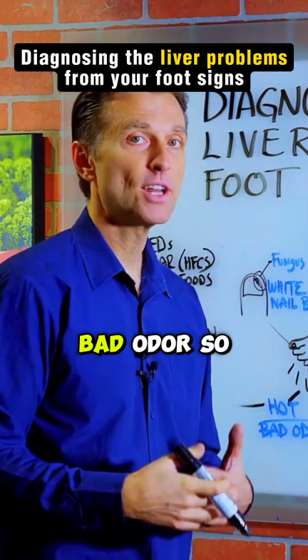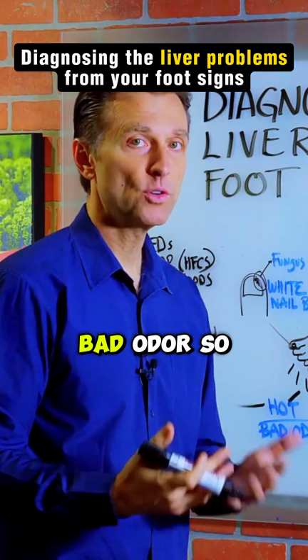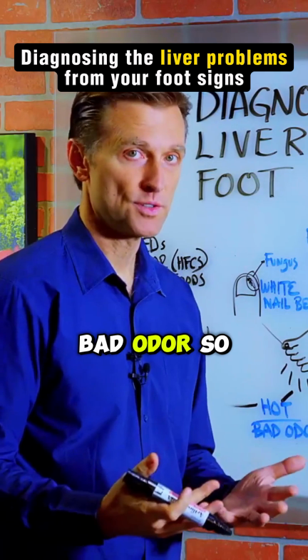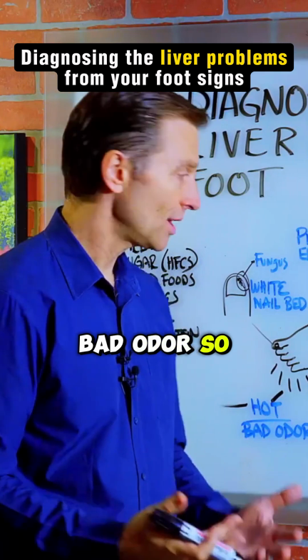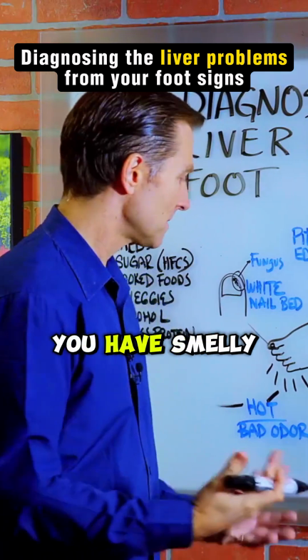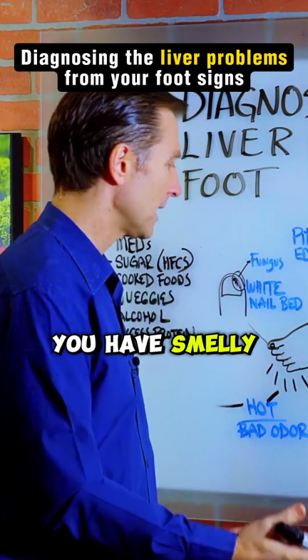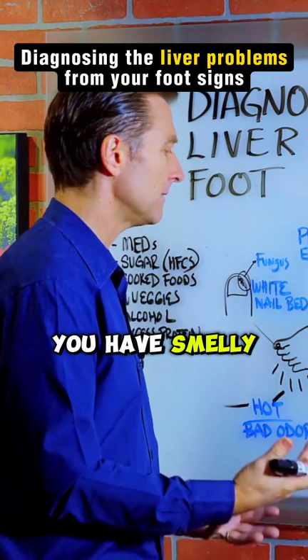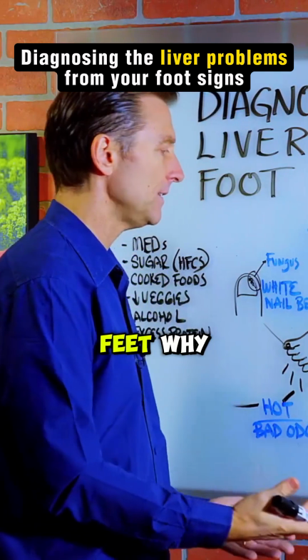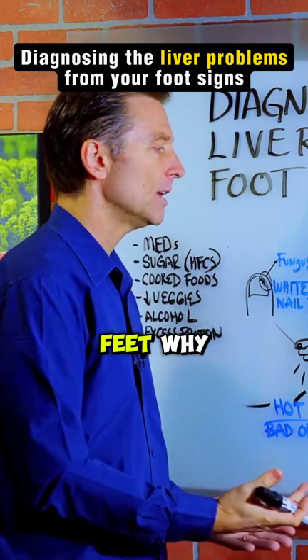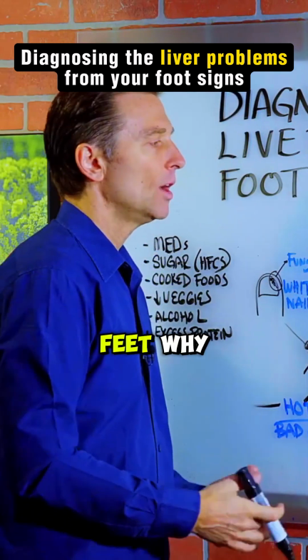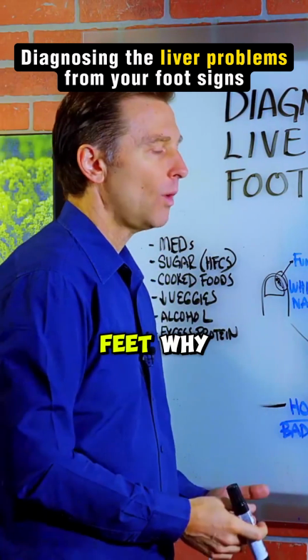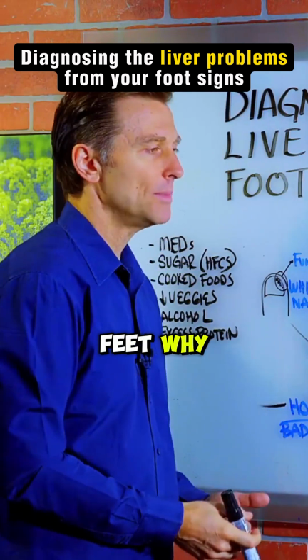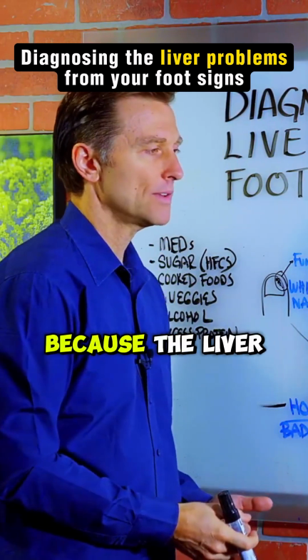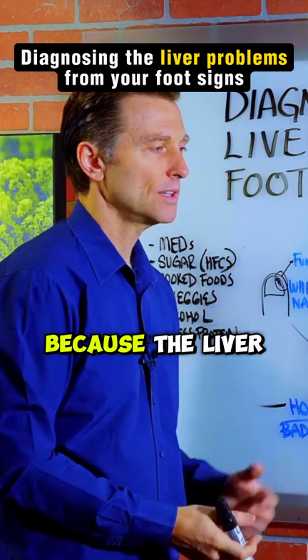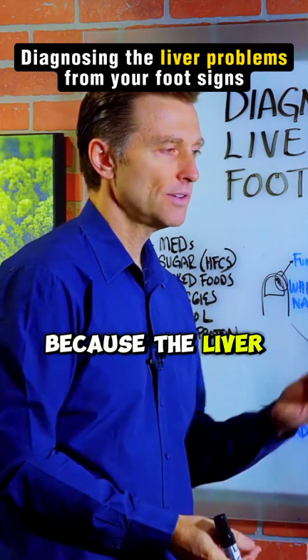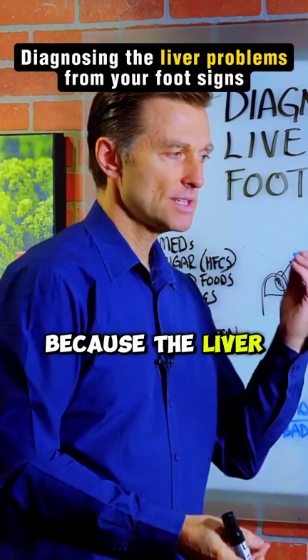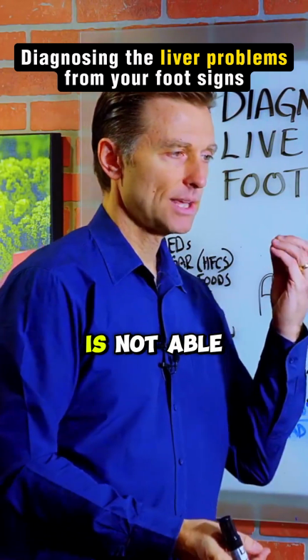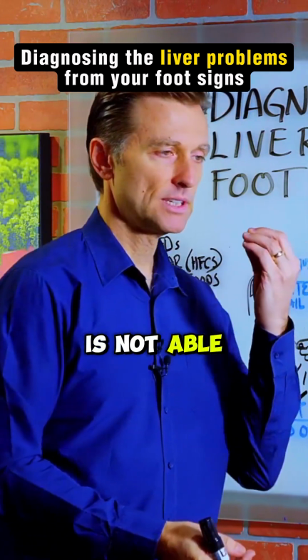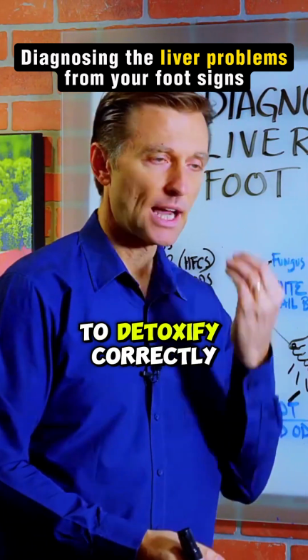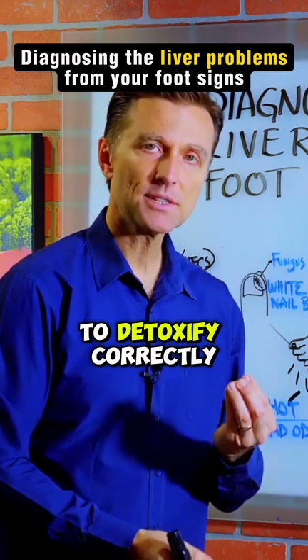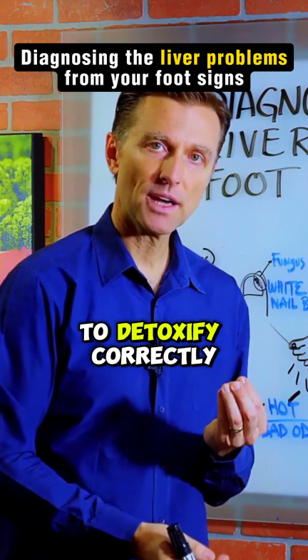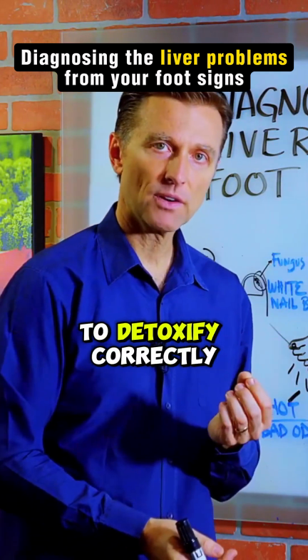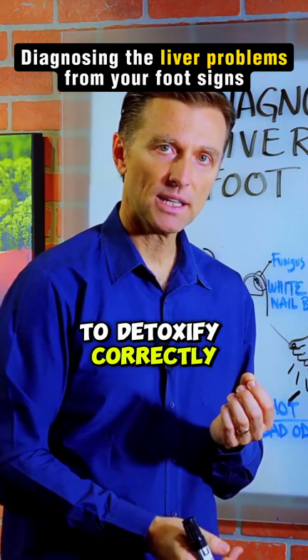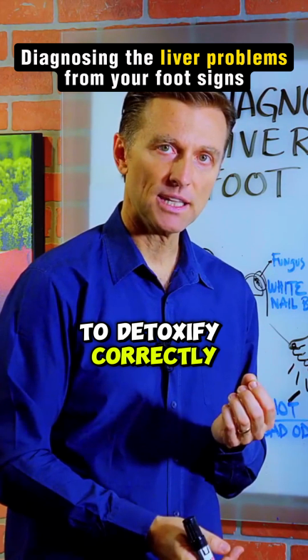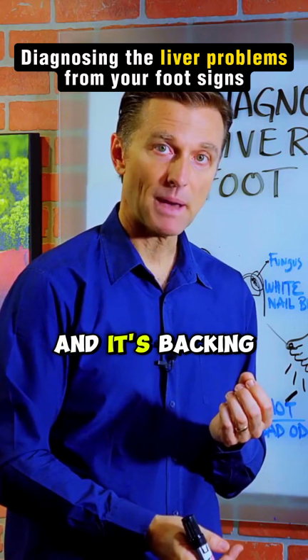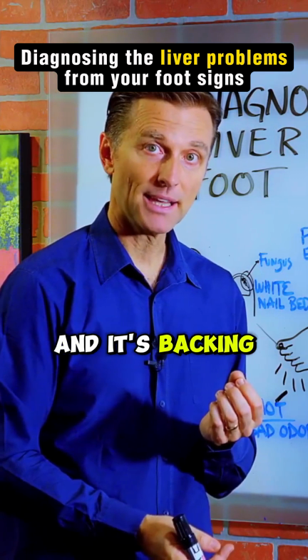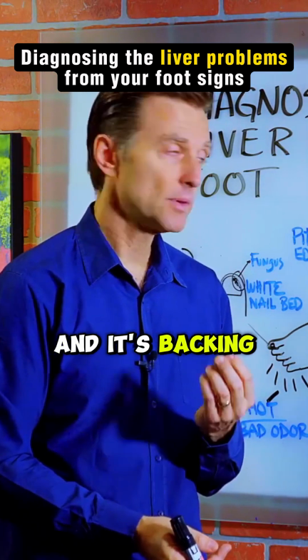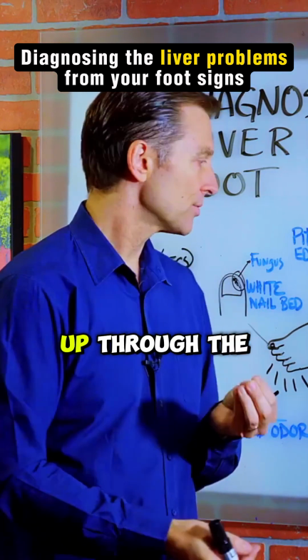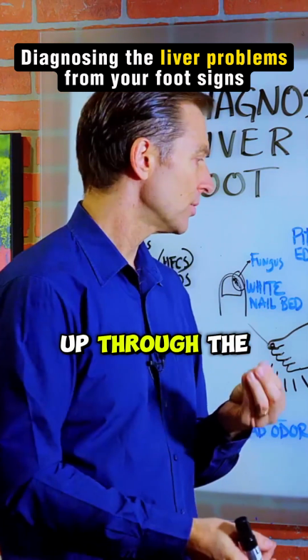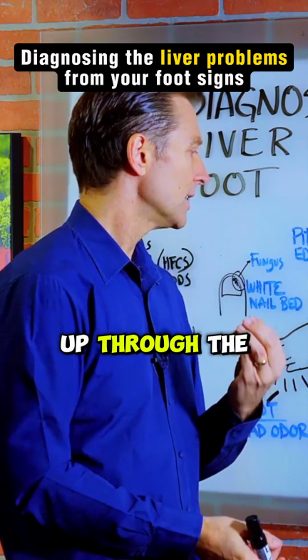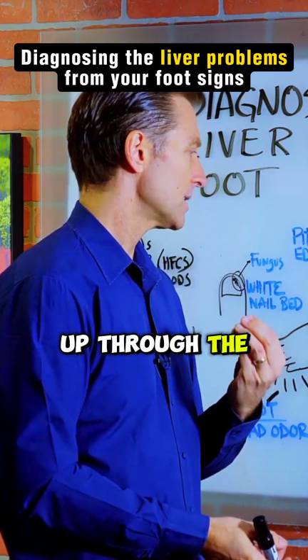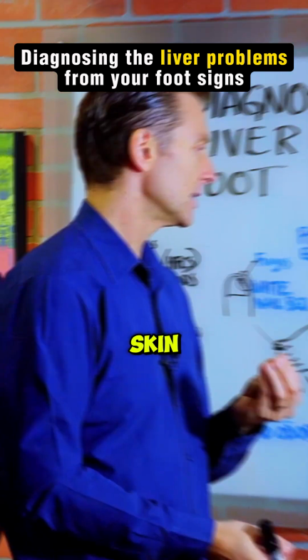Bad odor — so you have smelly feet. Why? Because the liver is not able to detoxify correctly, and it's backing up through the skin.